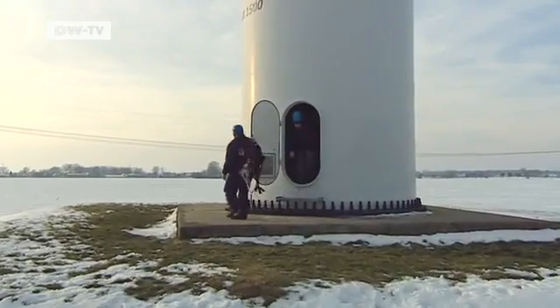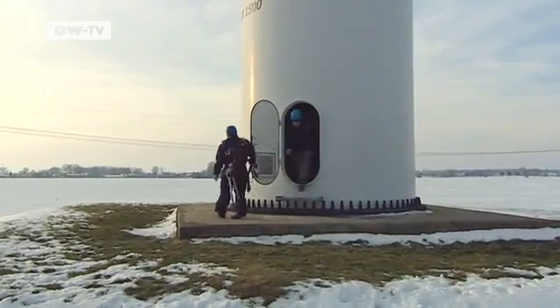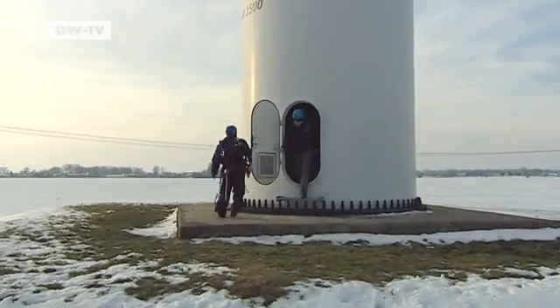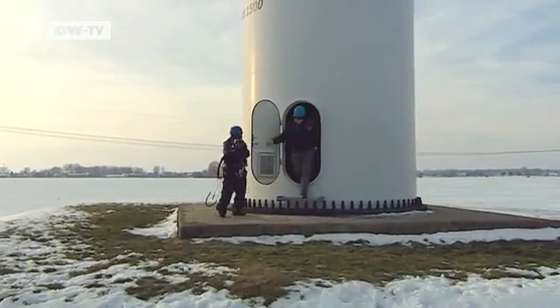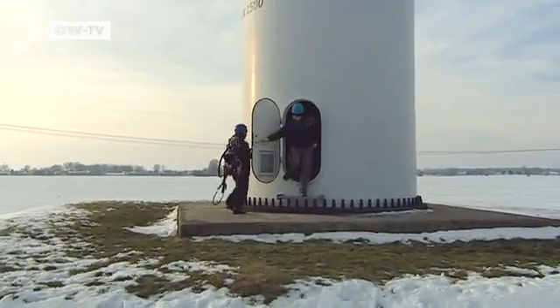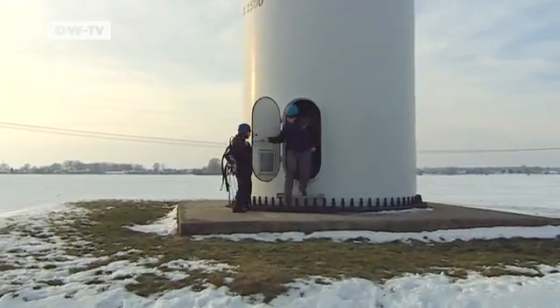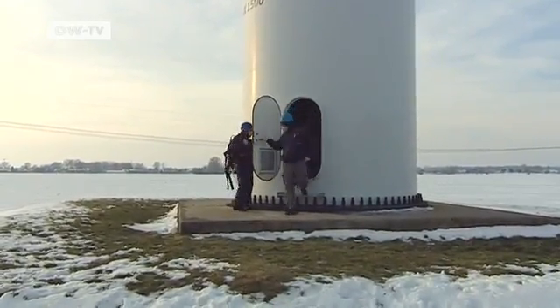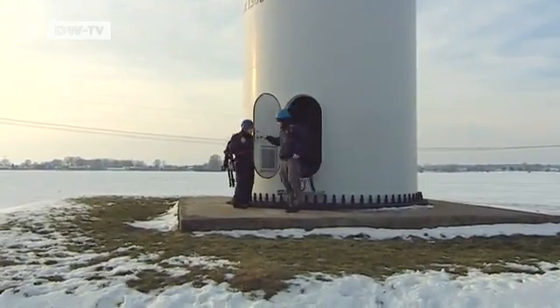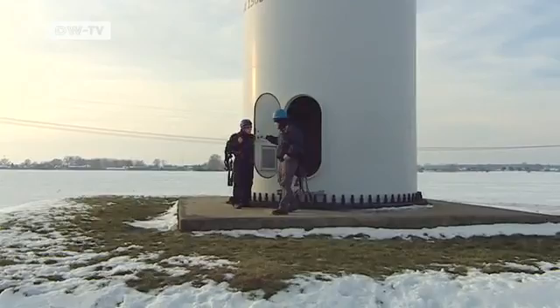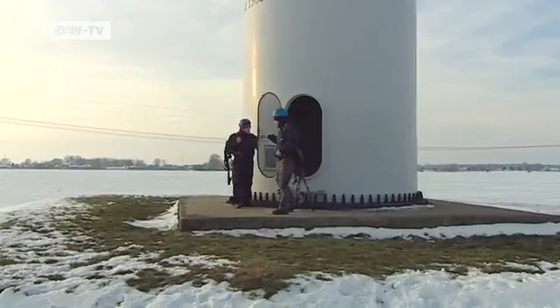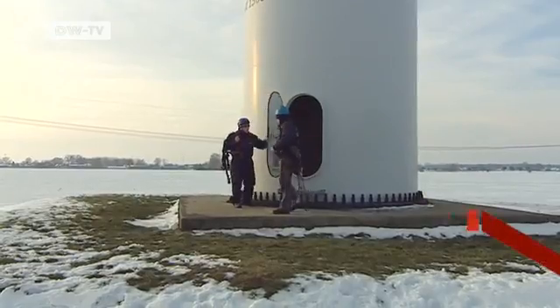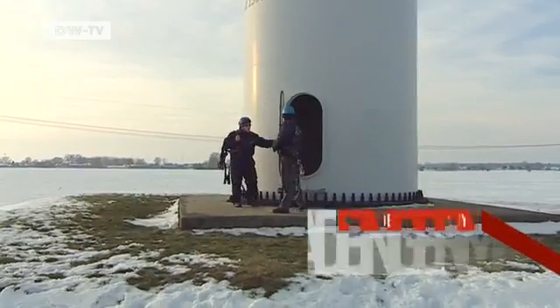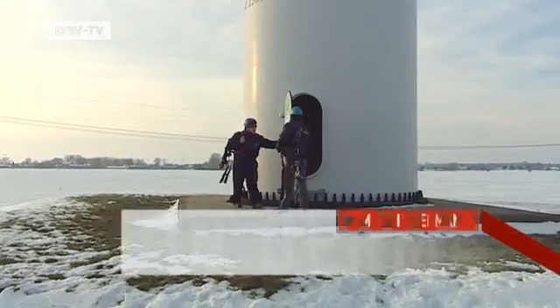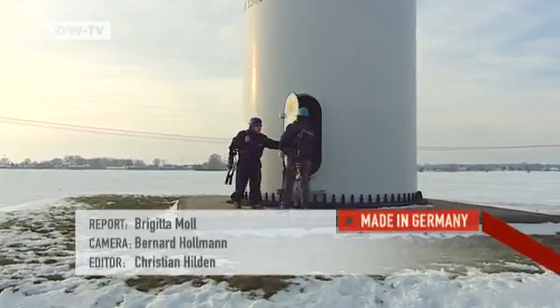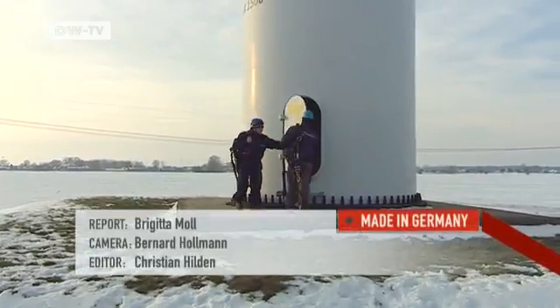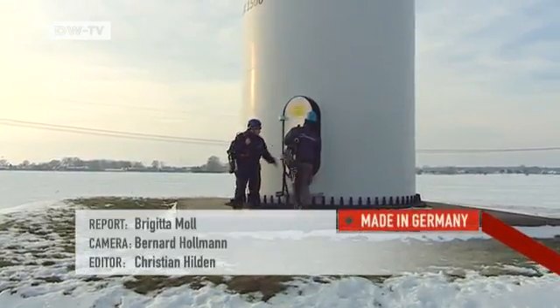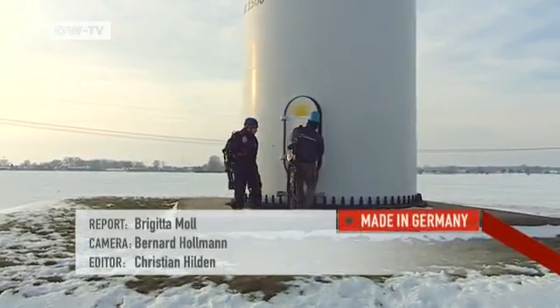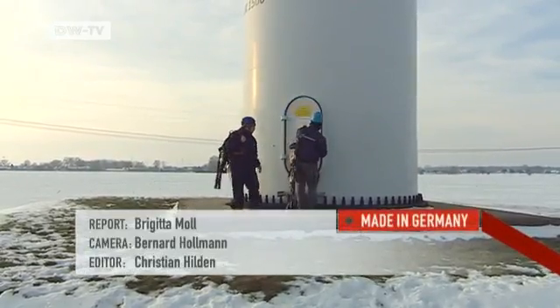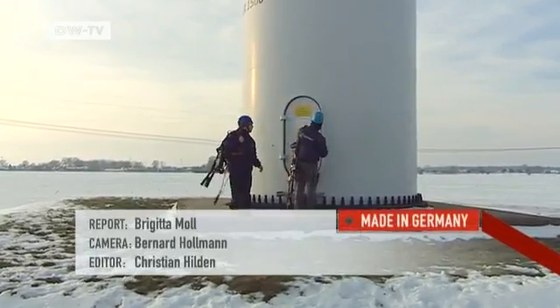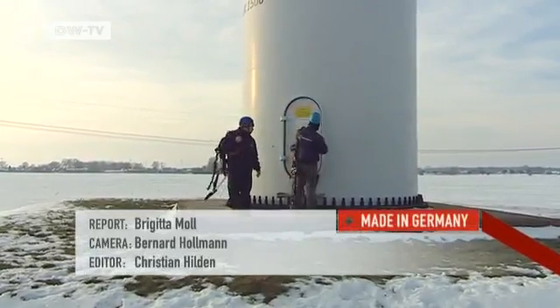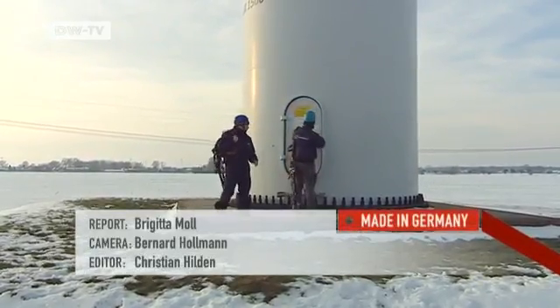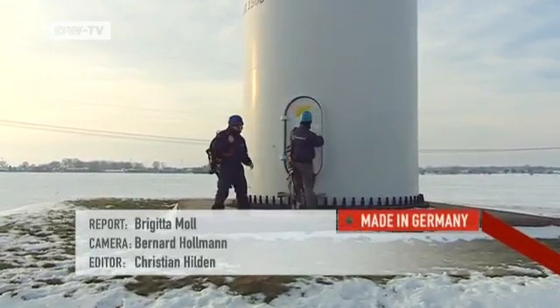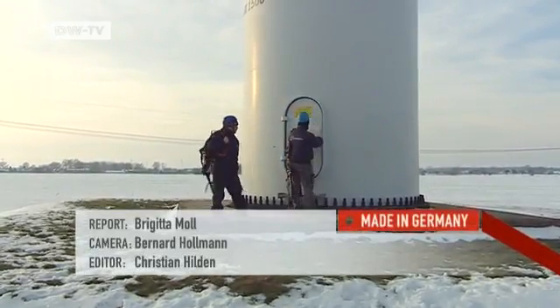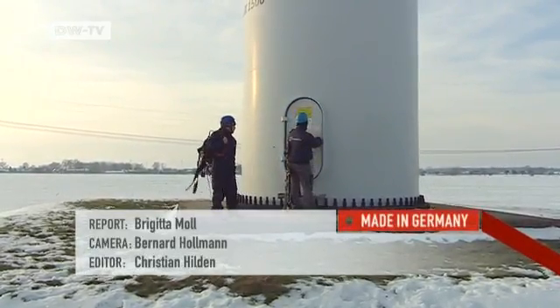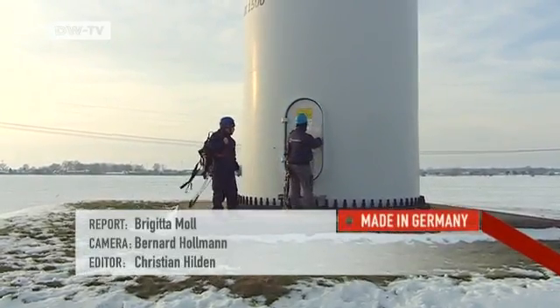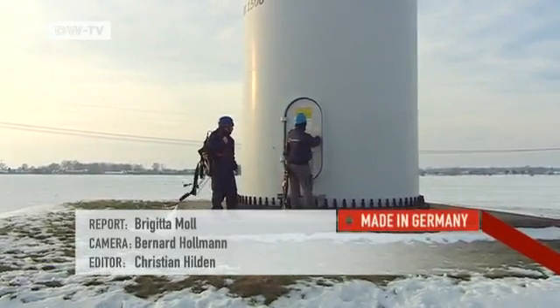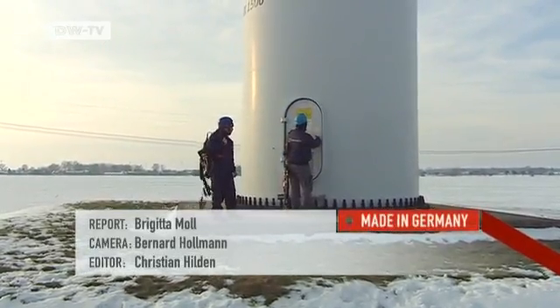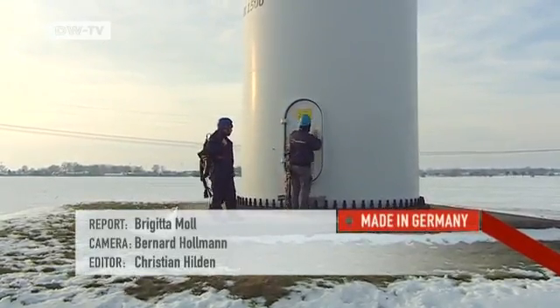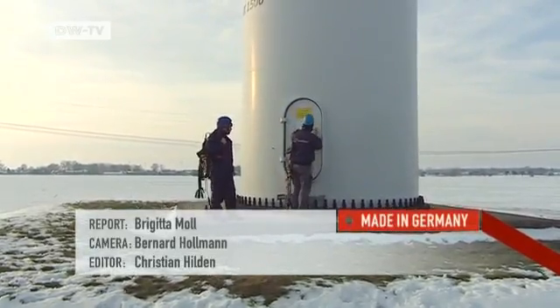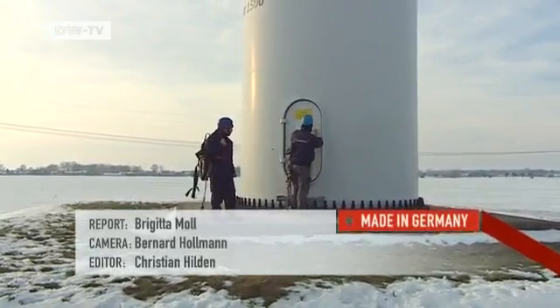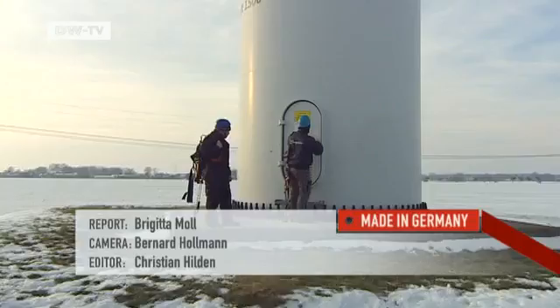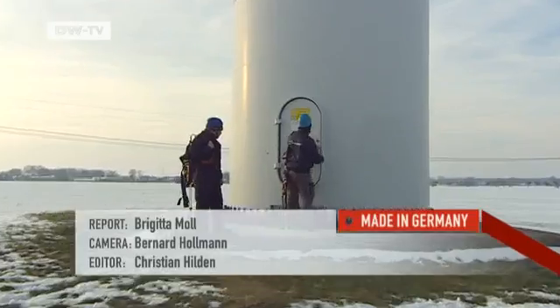The maintenance crews are outdoors all year round, because no matter how cold it is, the wind turbines have to be serviced every six months.